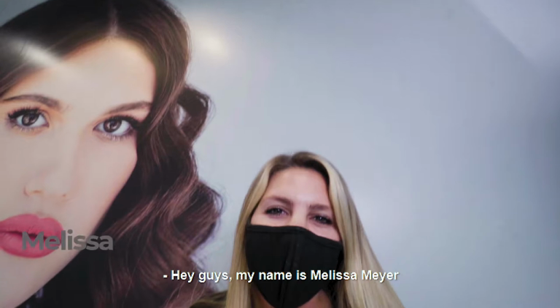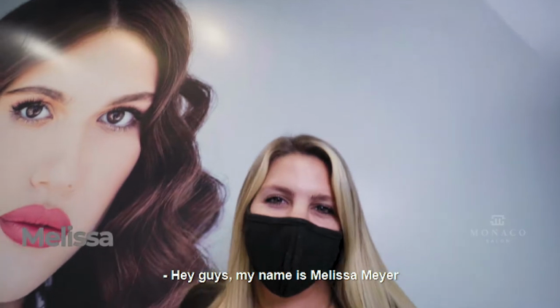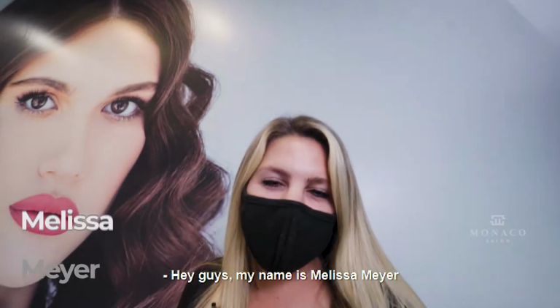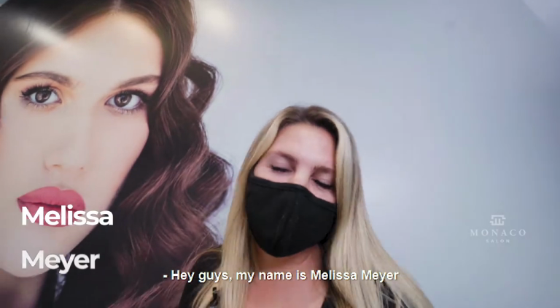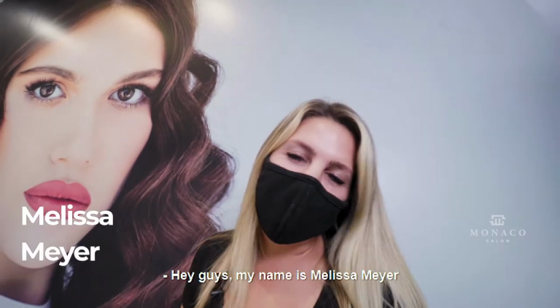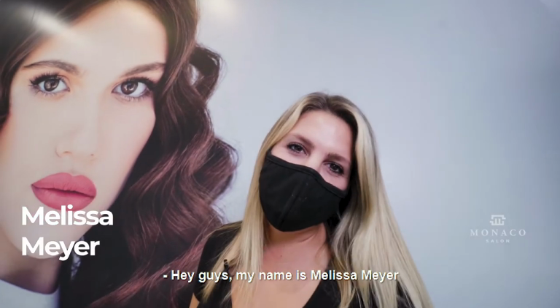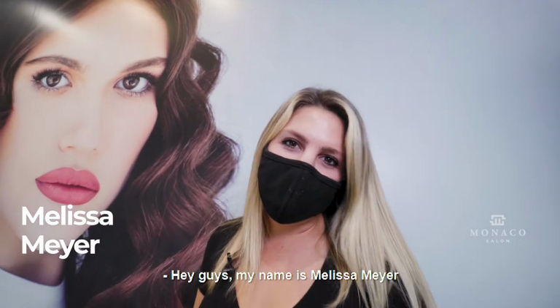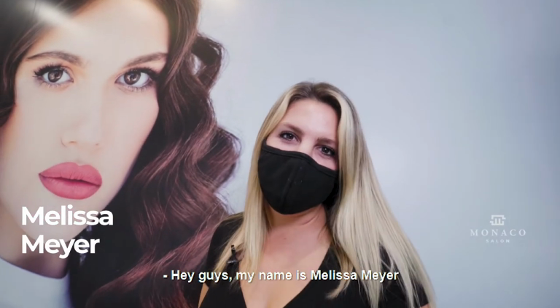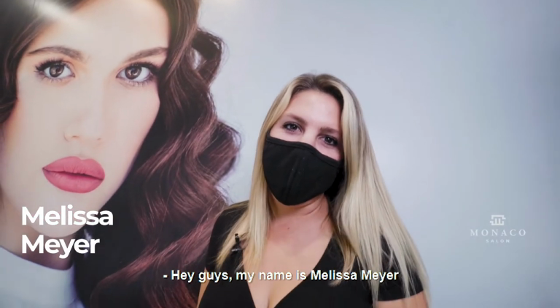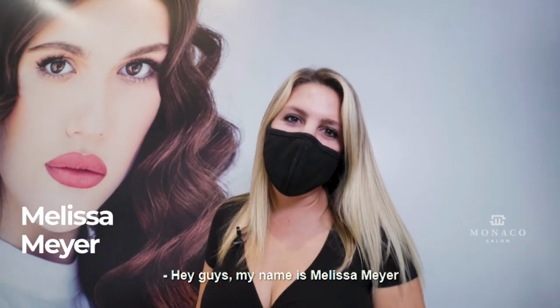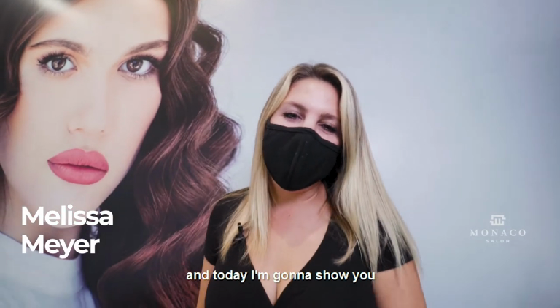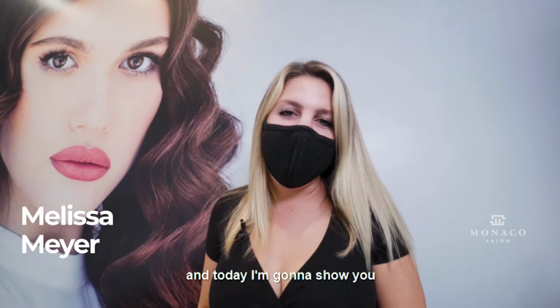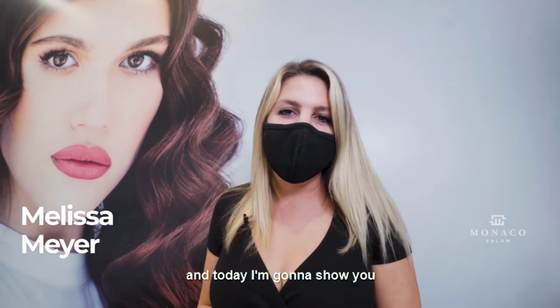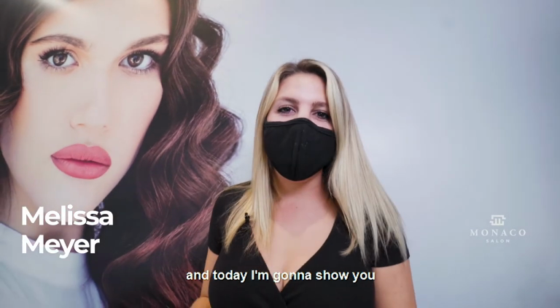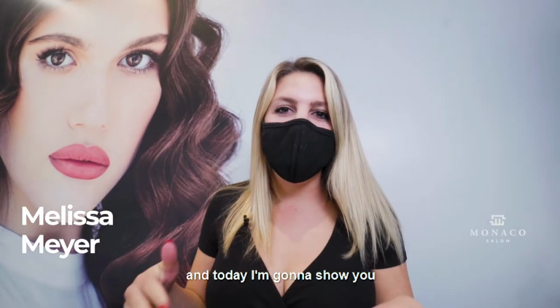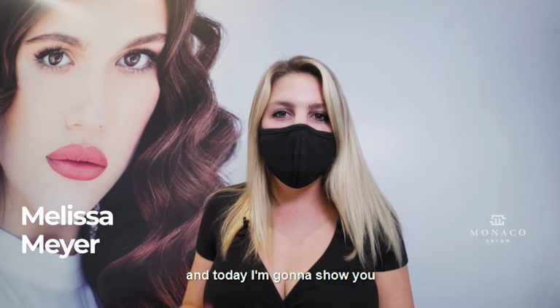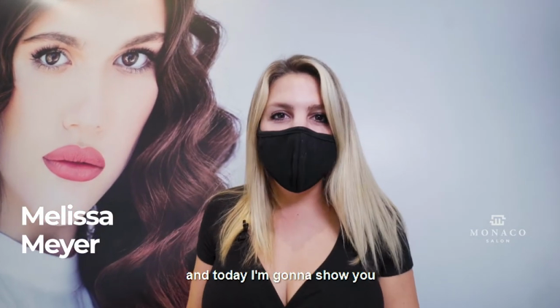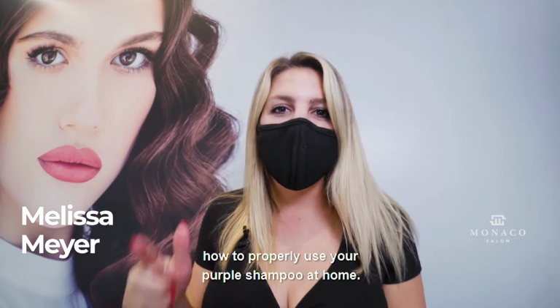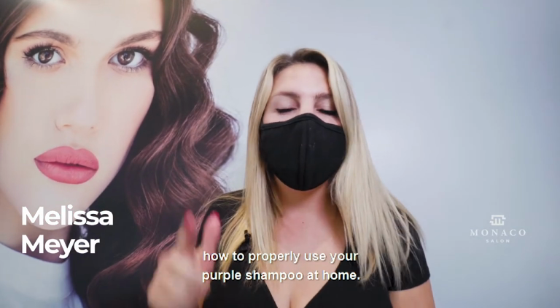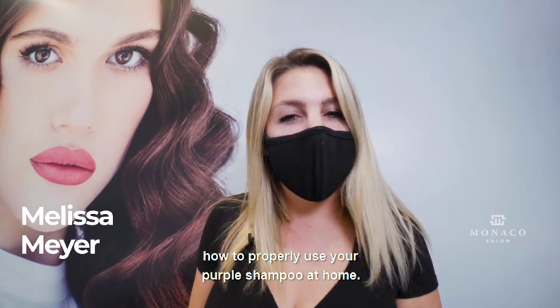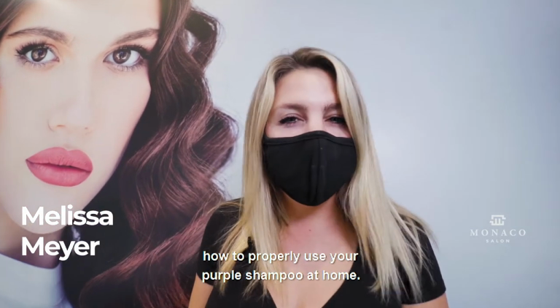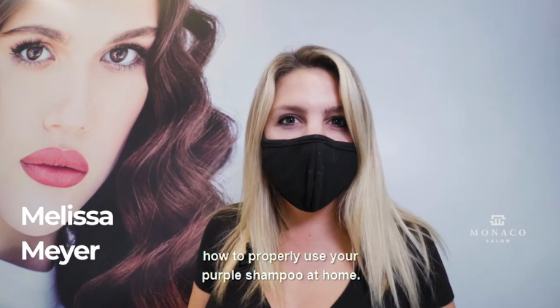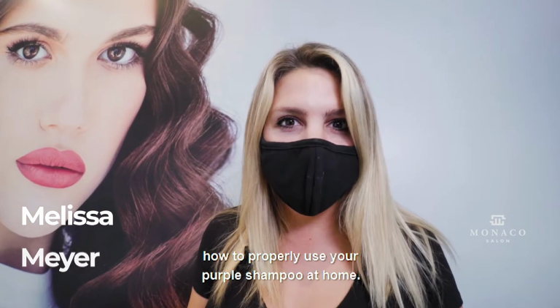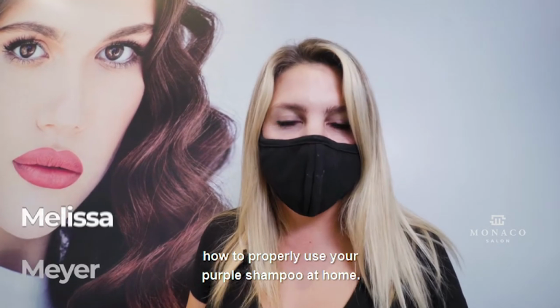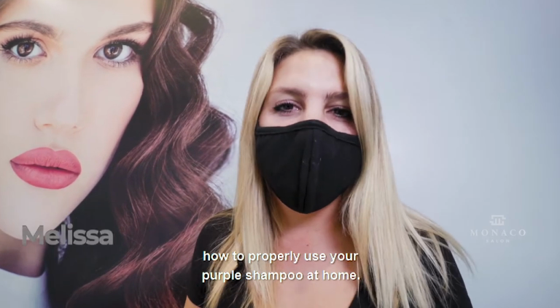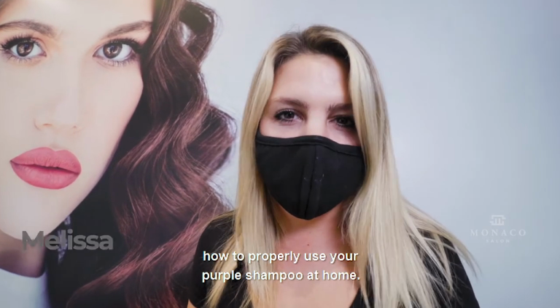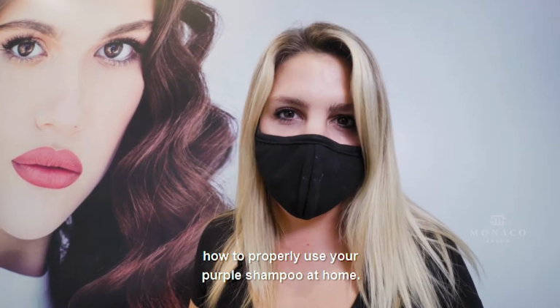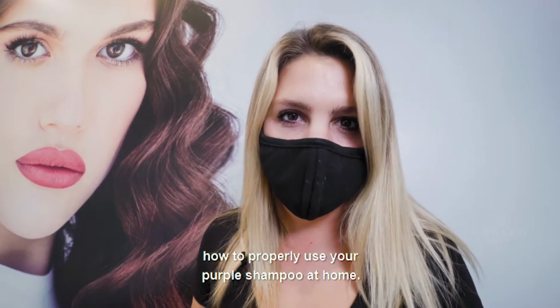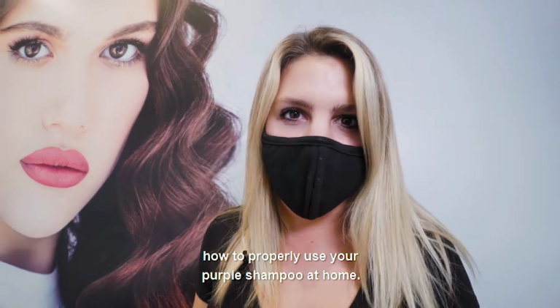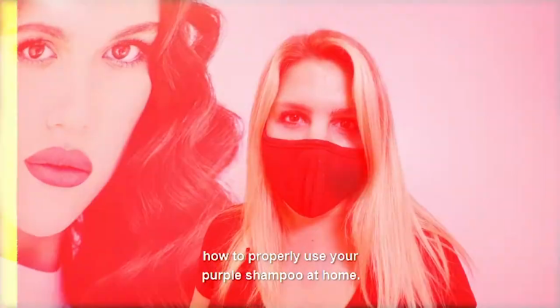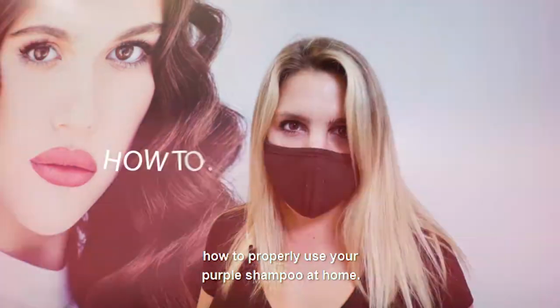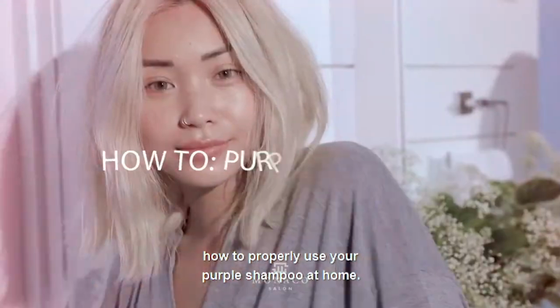Hey you guys, my name is Melissa Meyer, and today I'm going to show you how to properly use your purple shampoo at home.